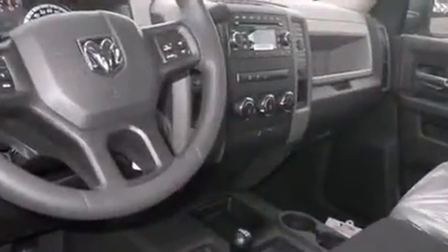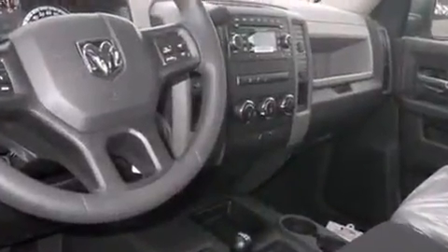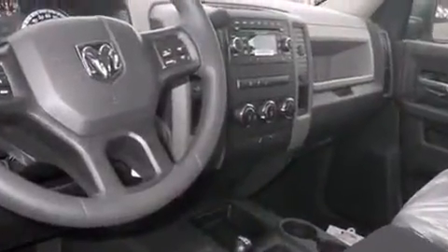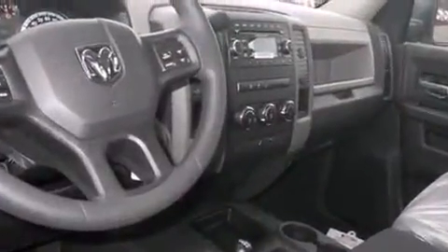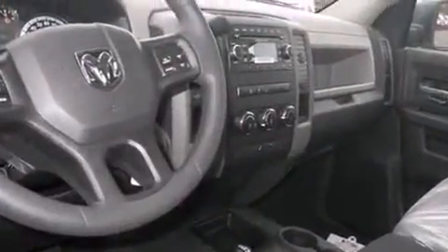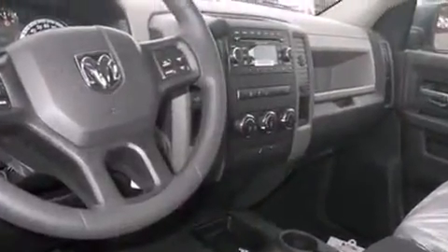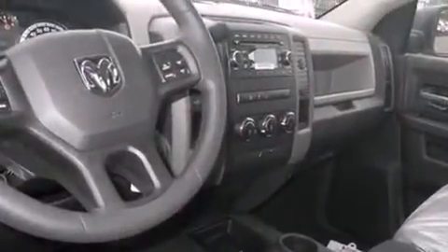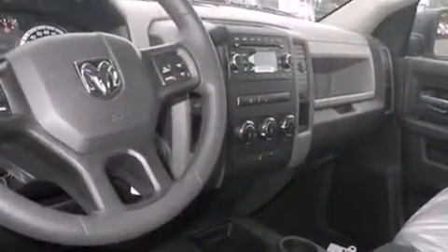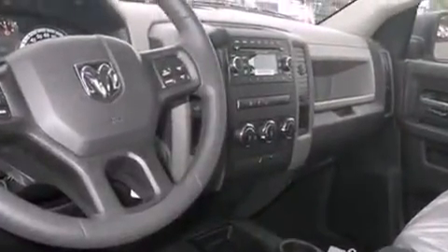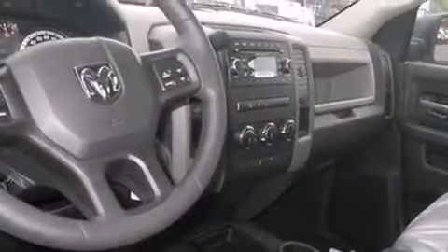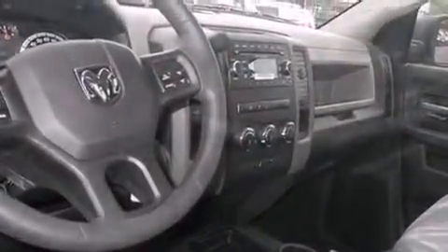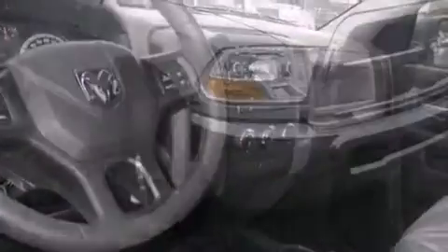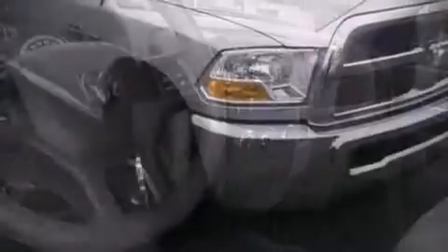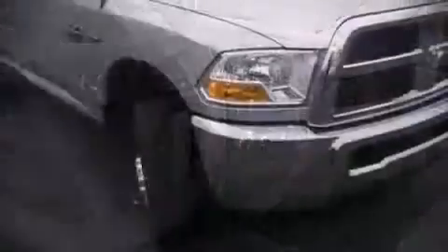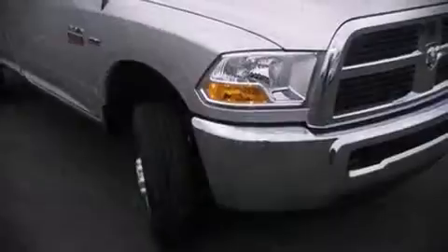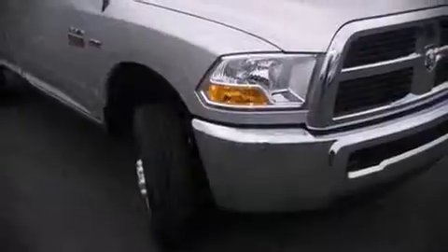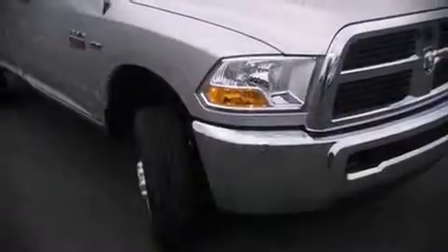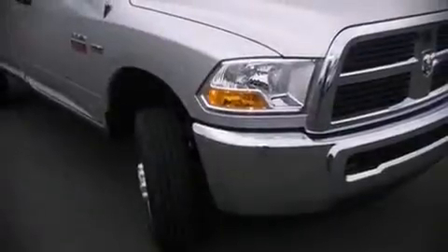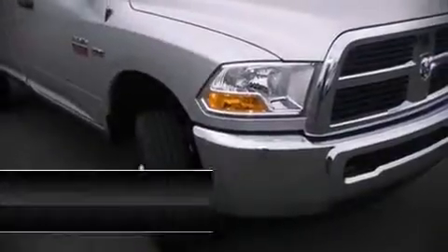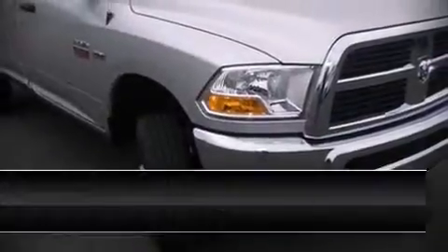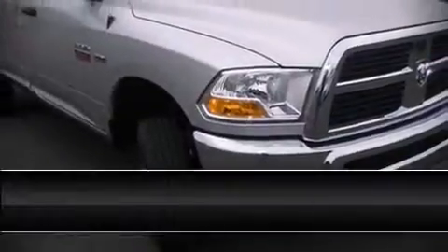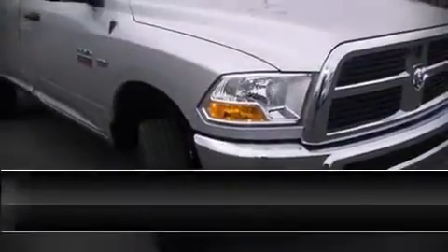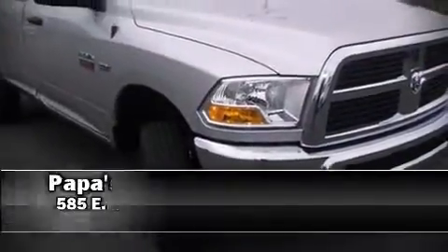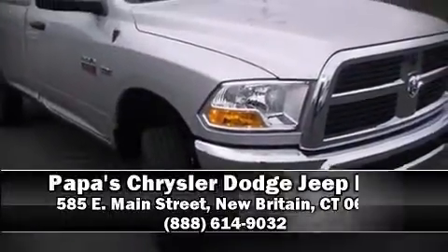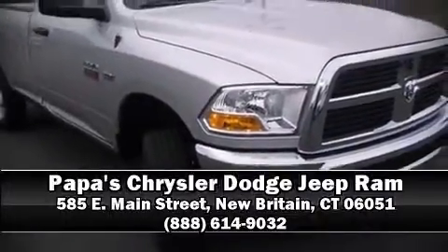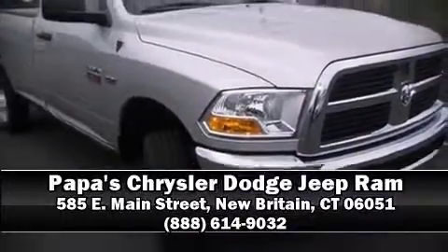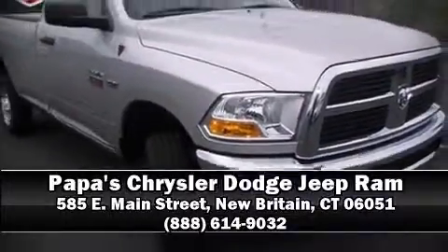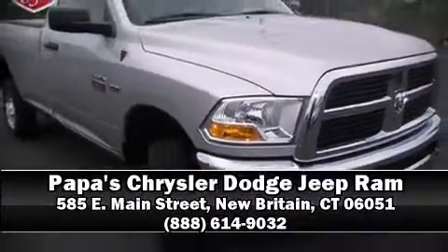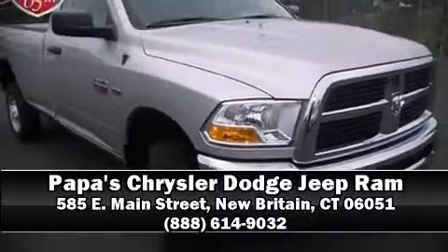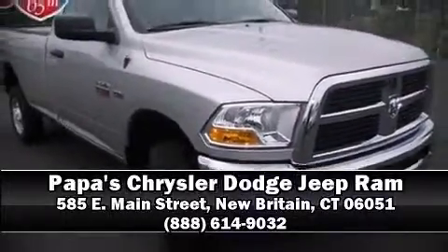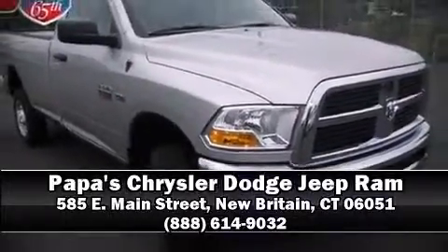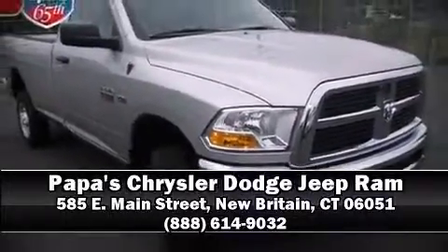You'll maintain precise command of the roadway. Our experienced sales staff is eager to share its knowledge and enthusiasm with you. Call now to schedule a test drive.